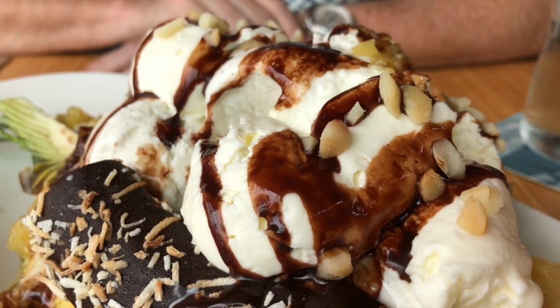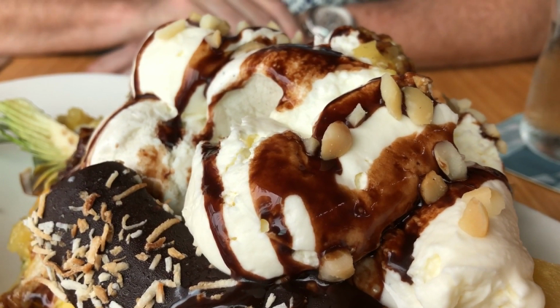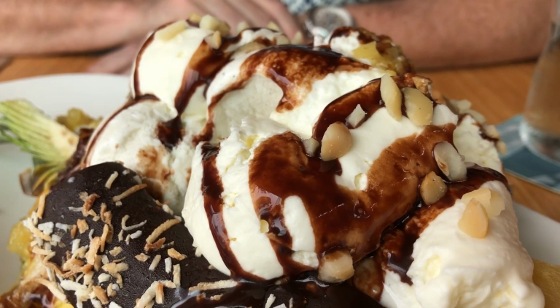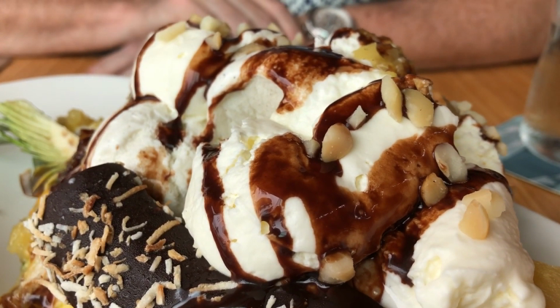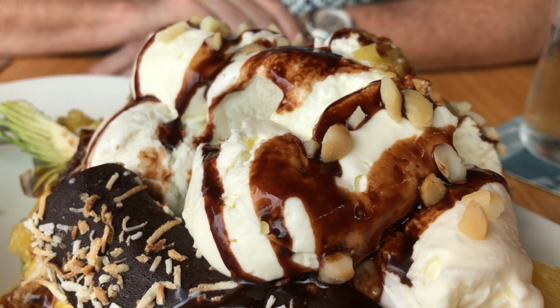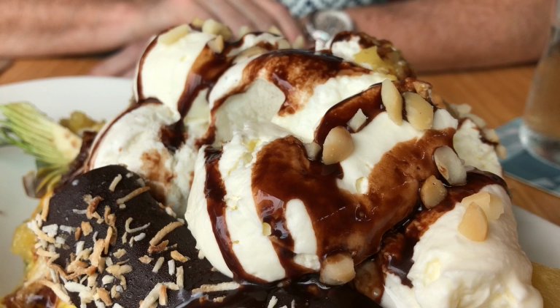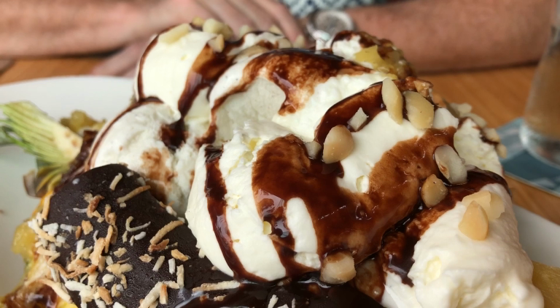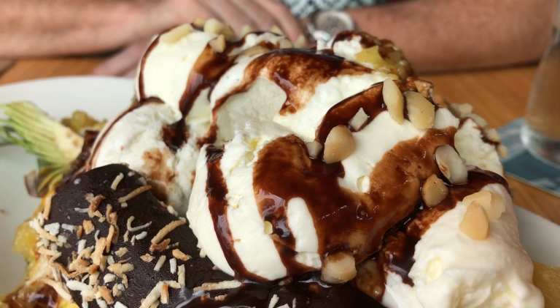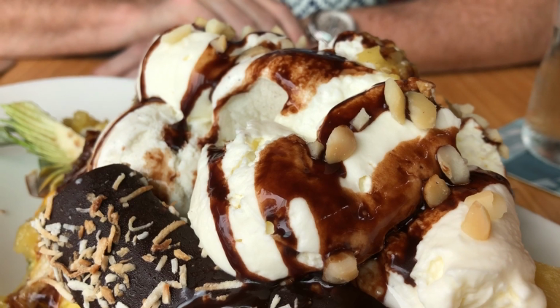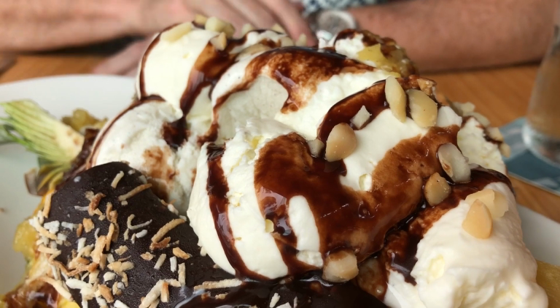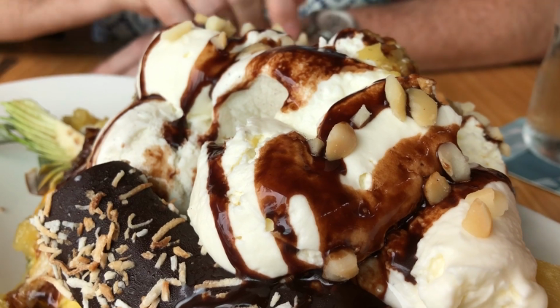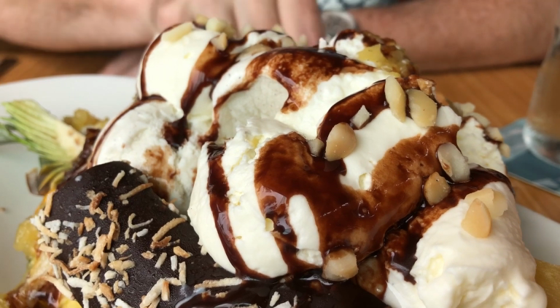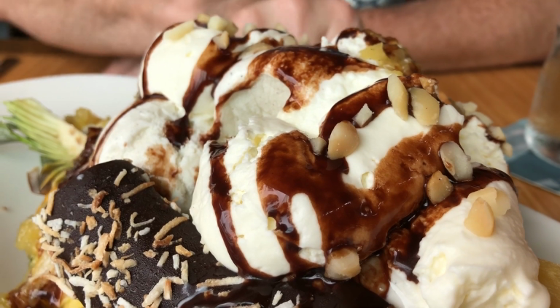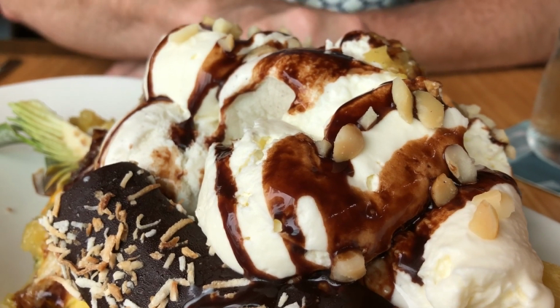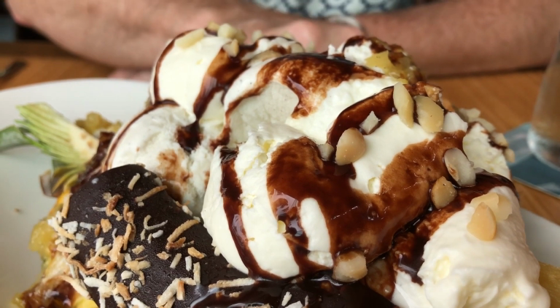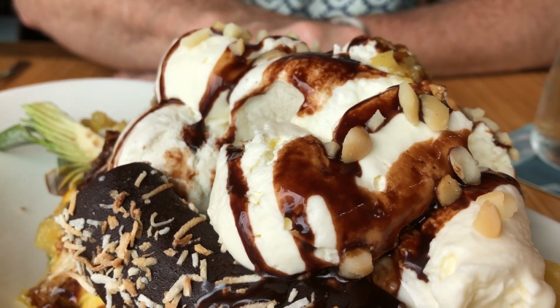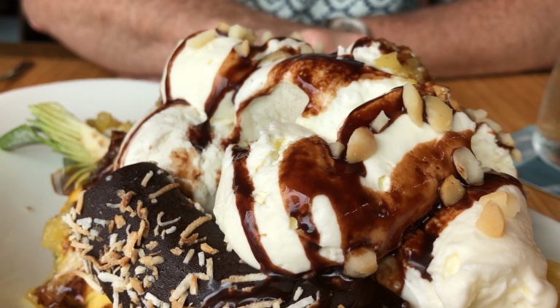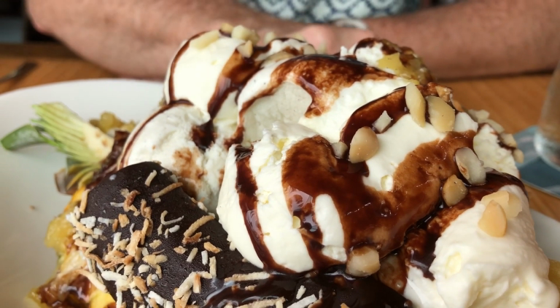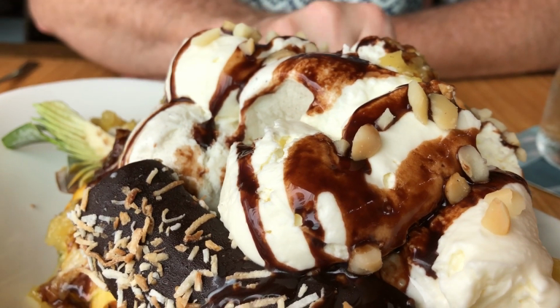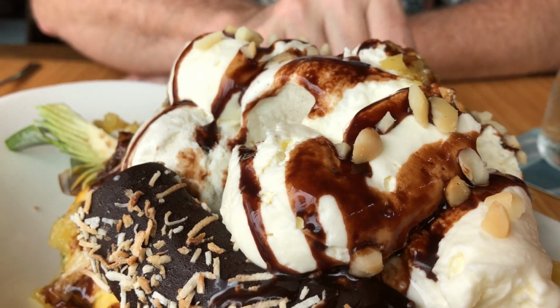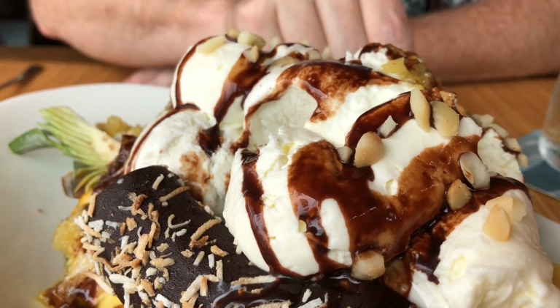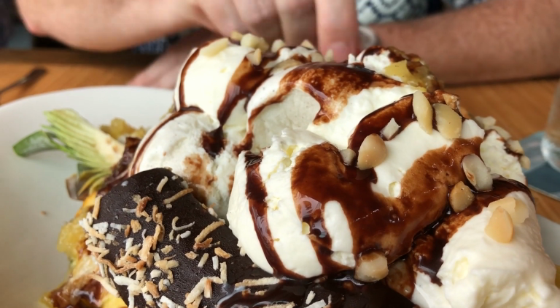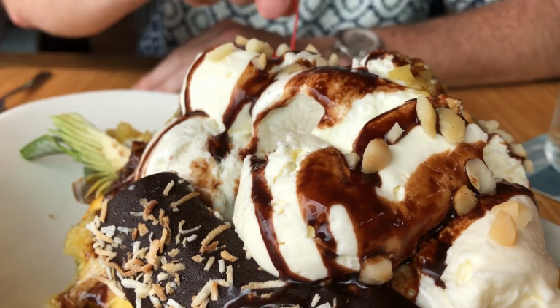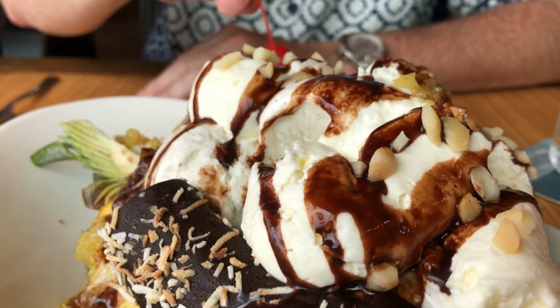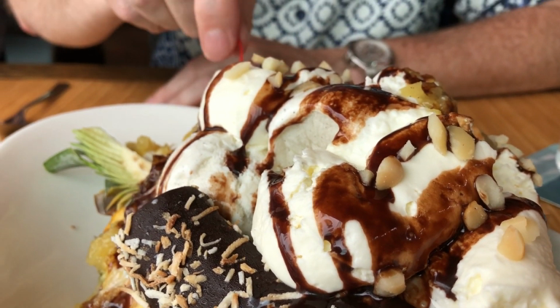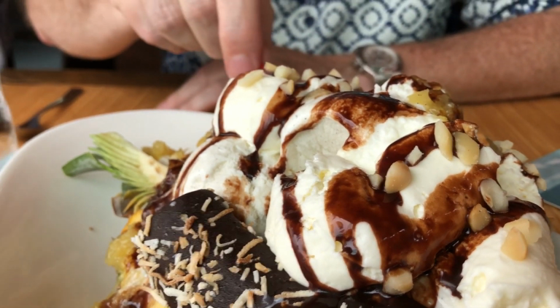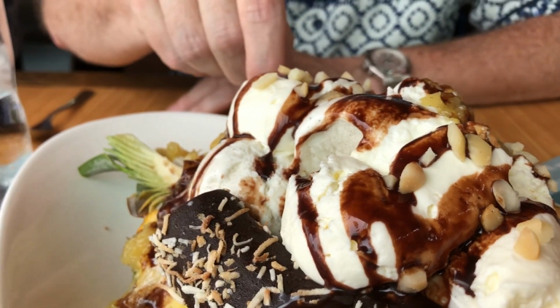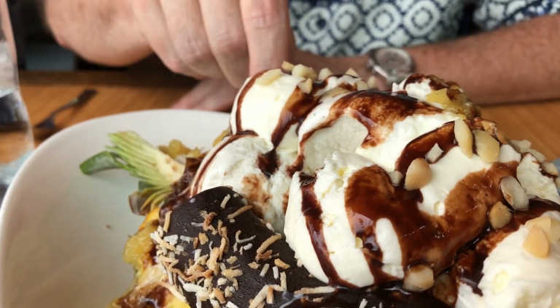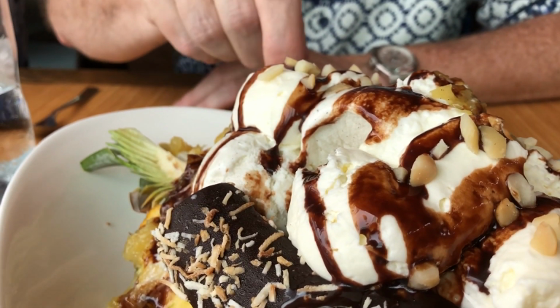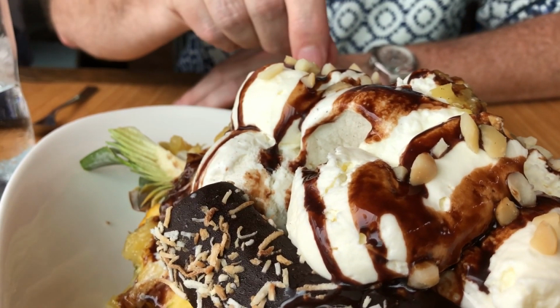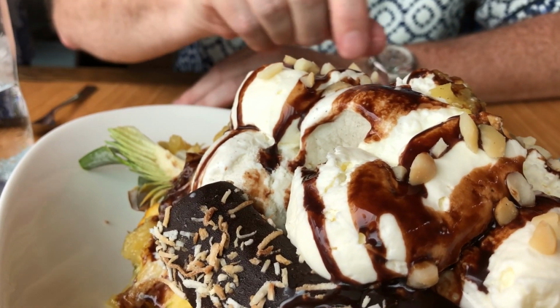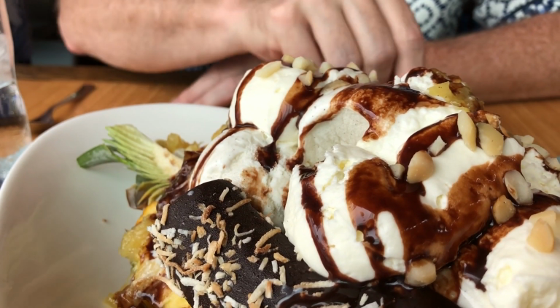Have you any idea how many calories there are? Zero. You're sharing it with friends.